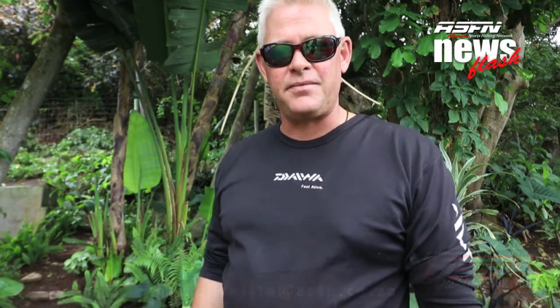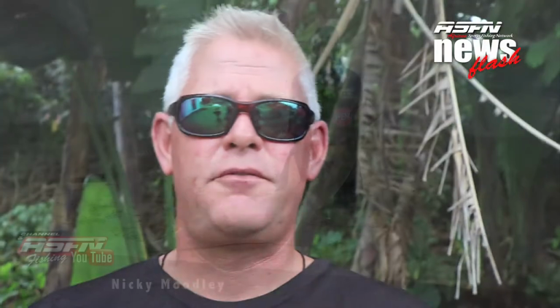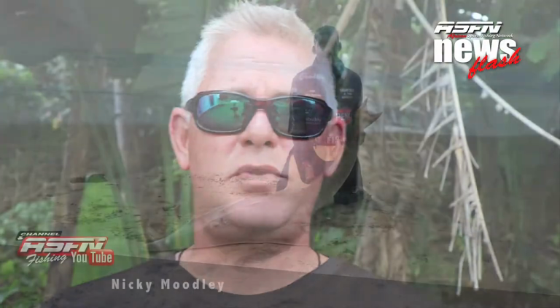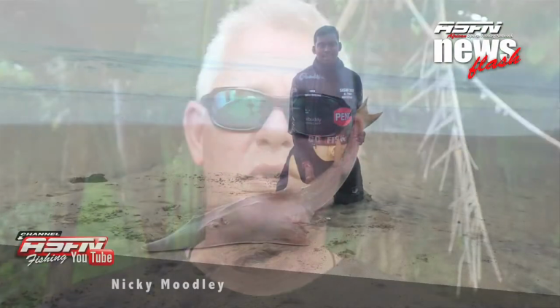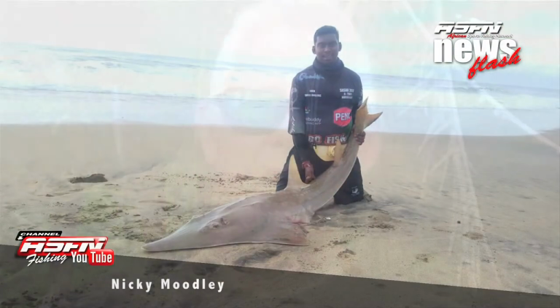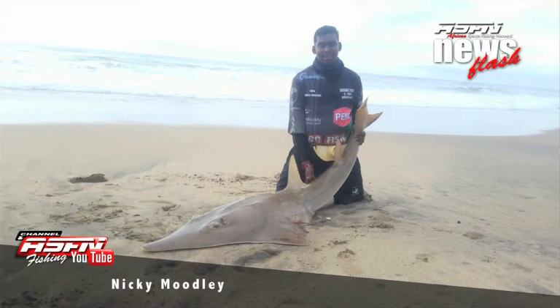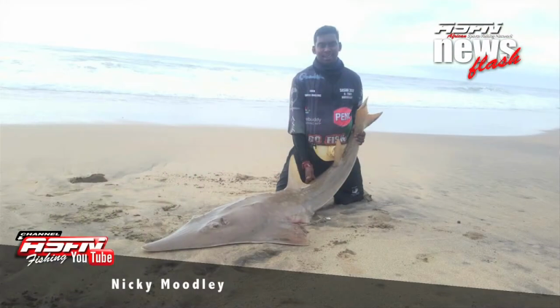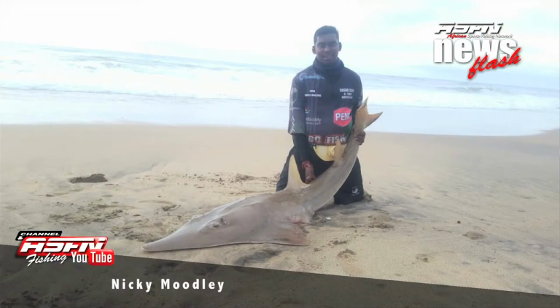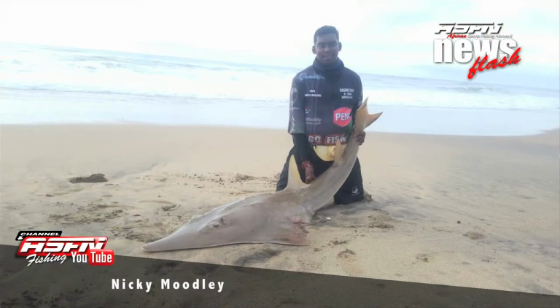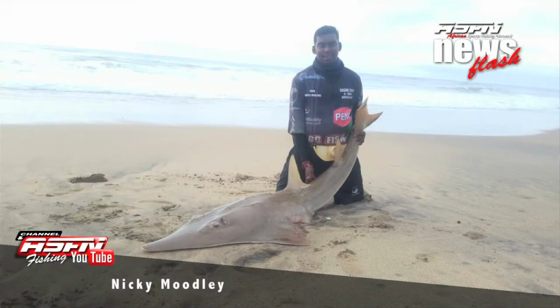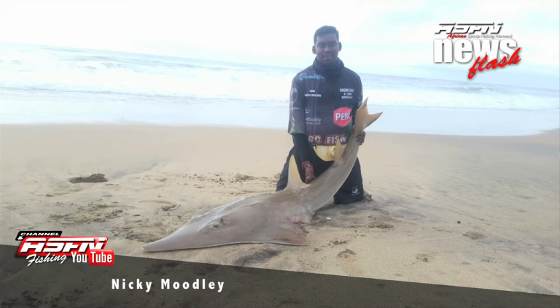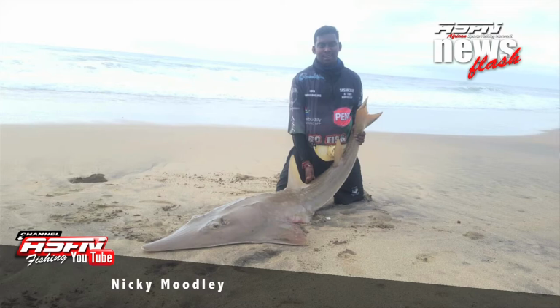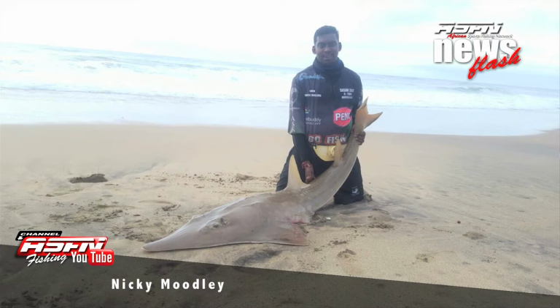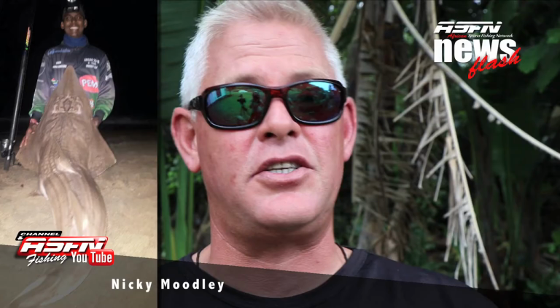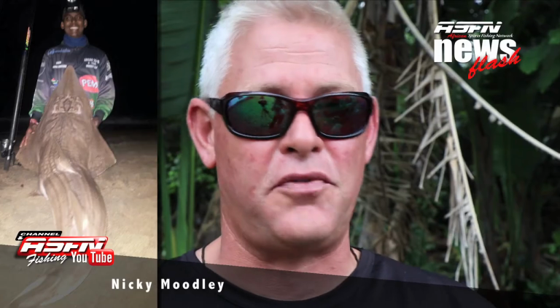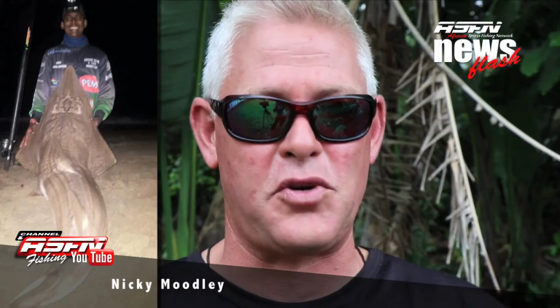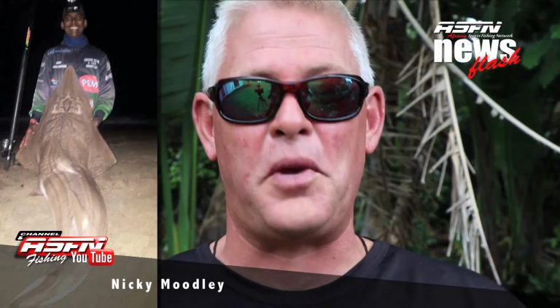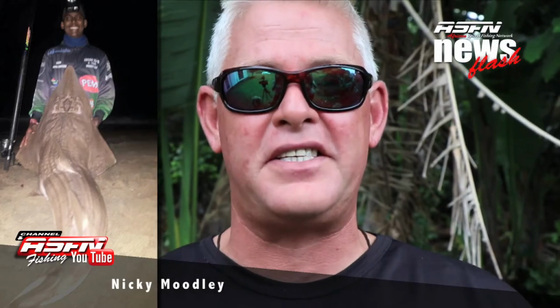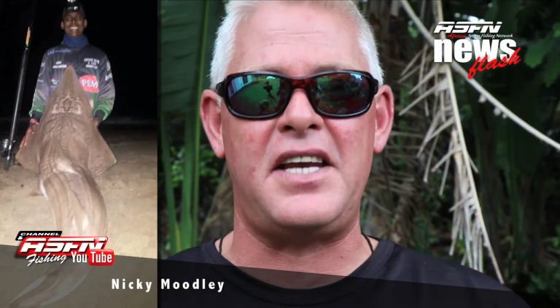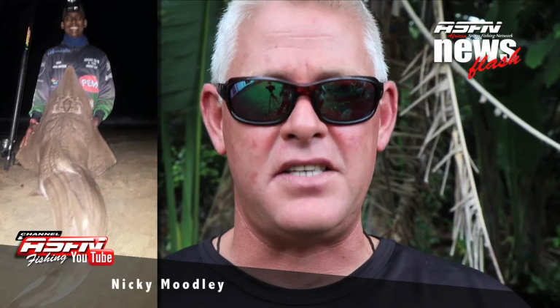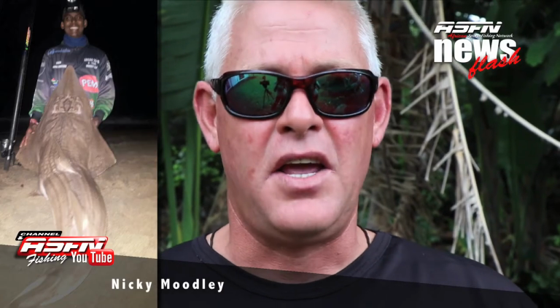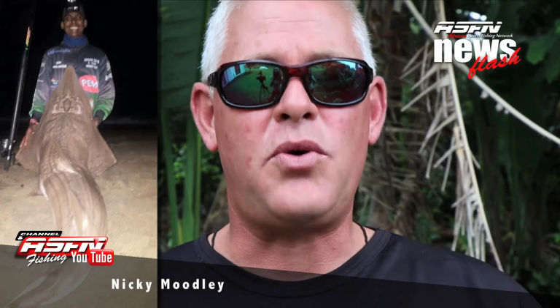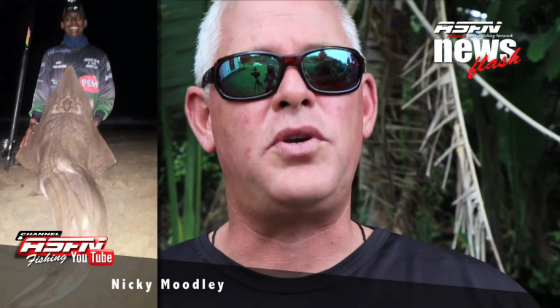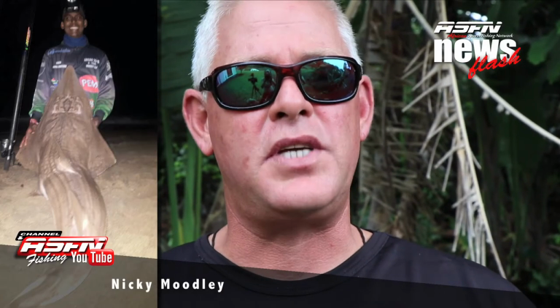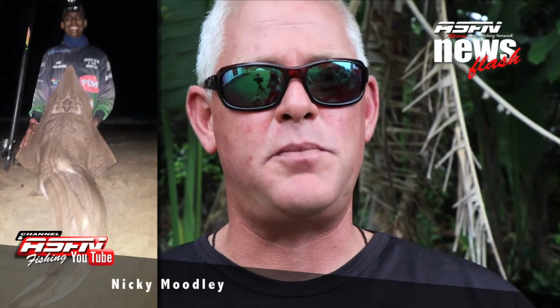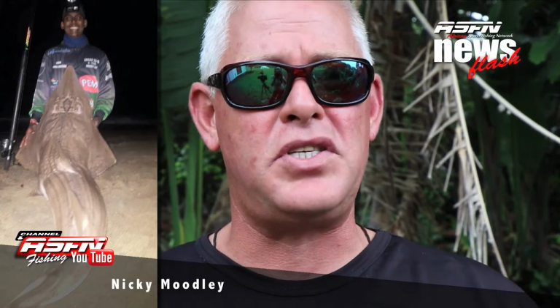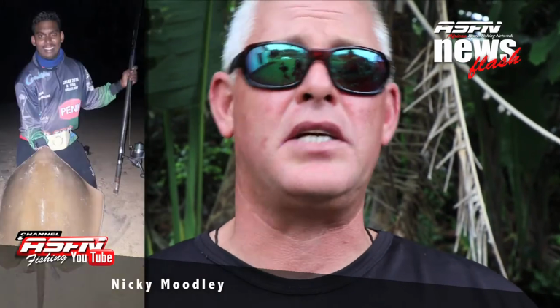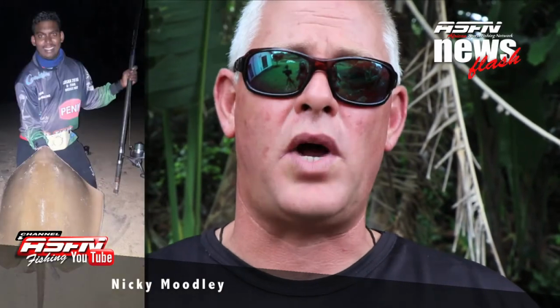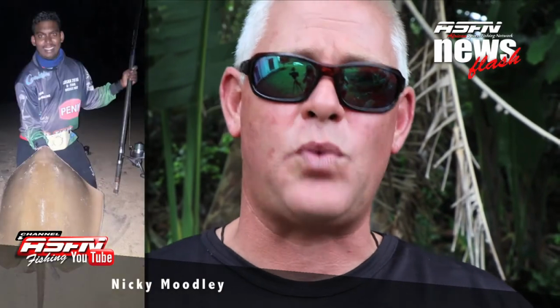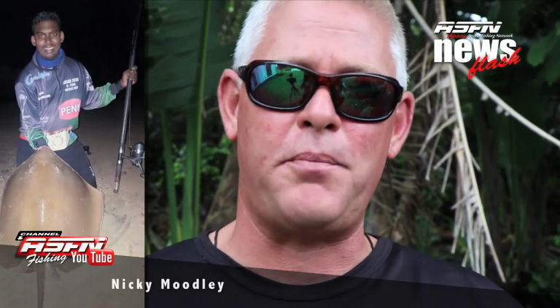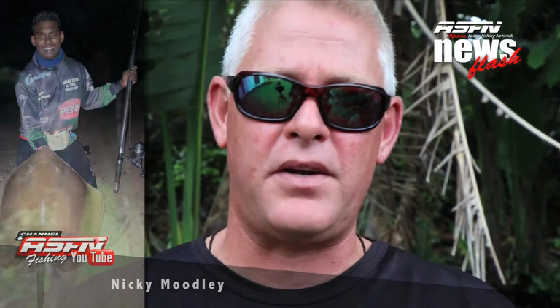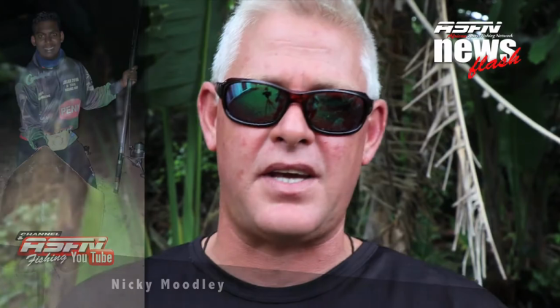First we're joining Nicky Moodley with three guitar fish — giant guitar fish or big sandys — he caught using his BG, as well as one brown skate.